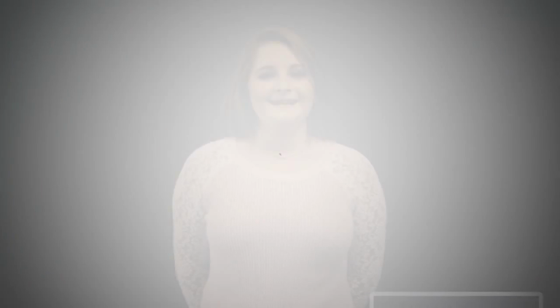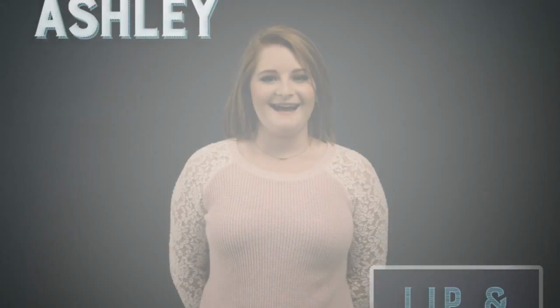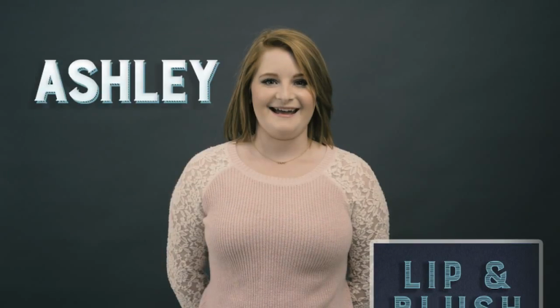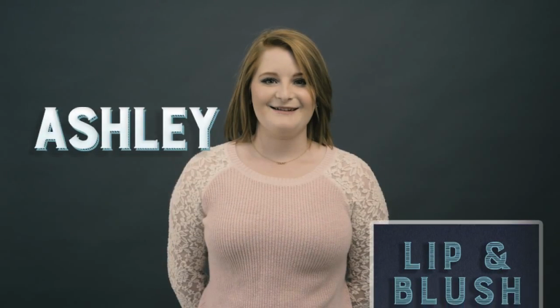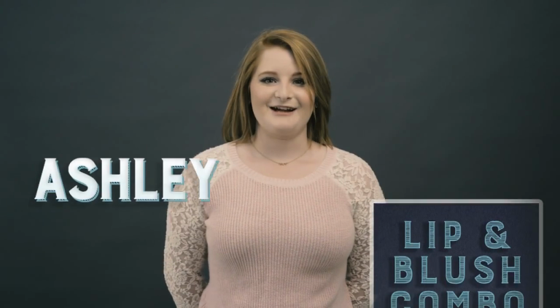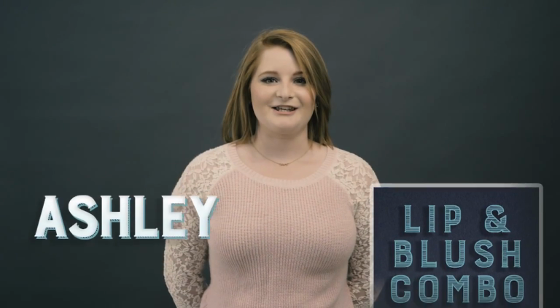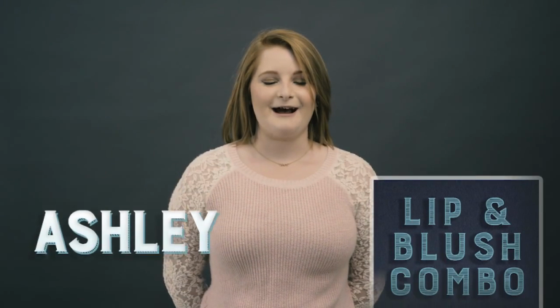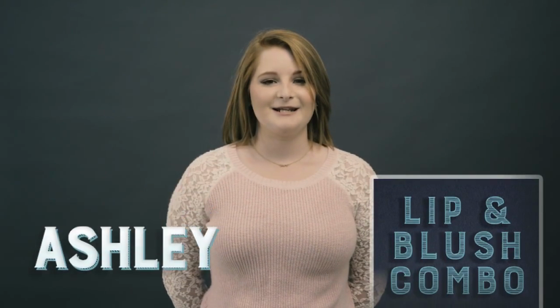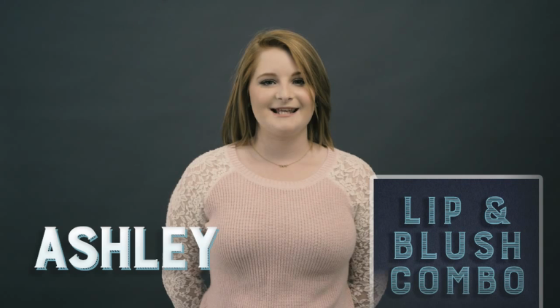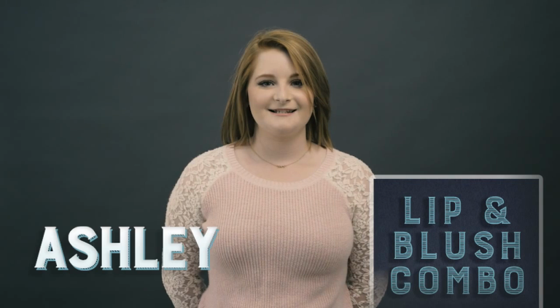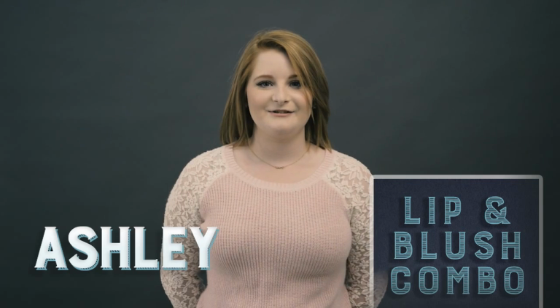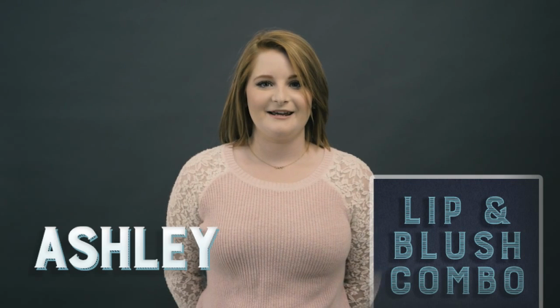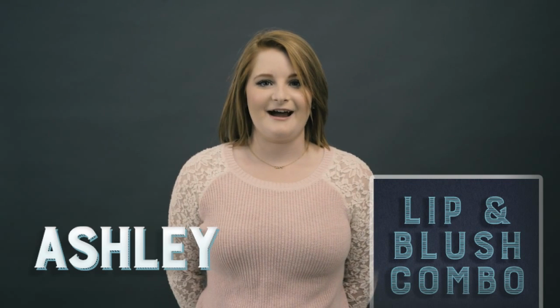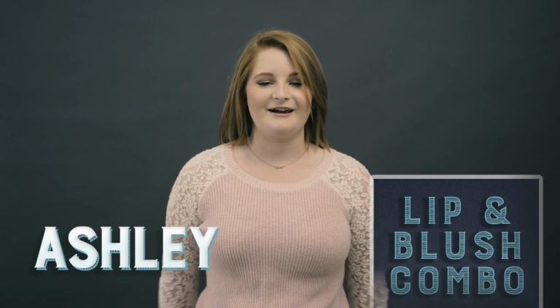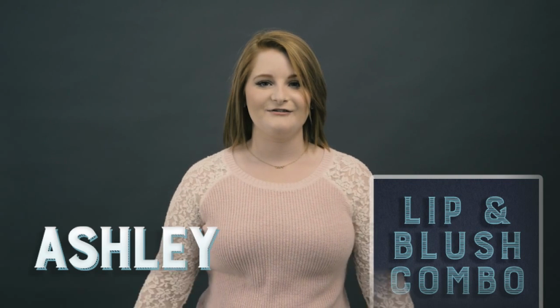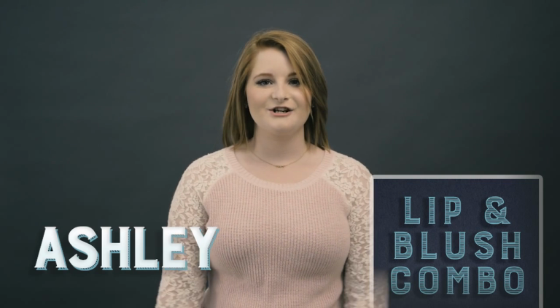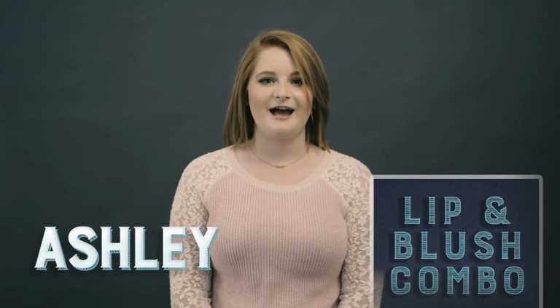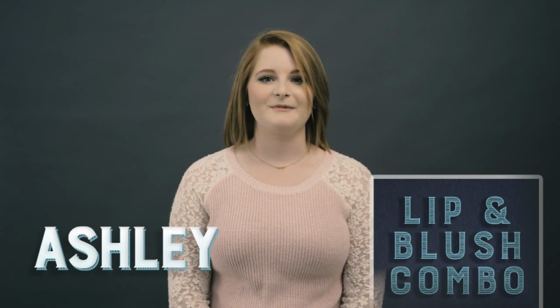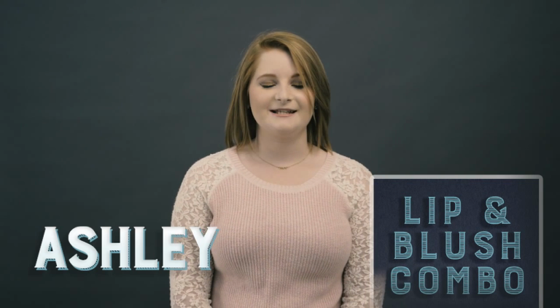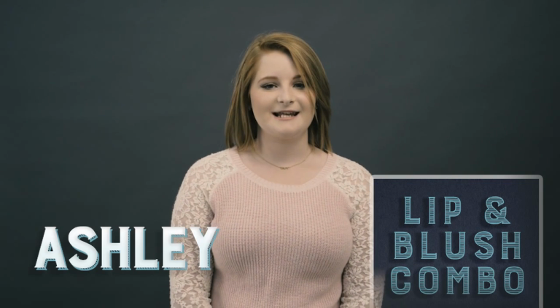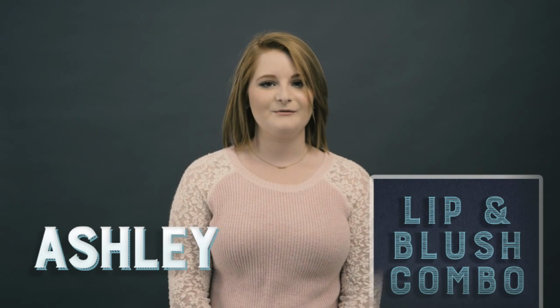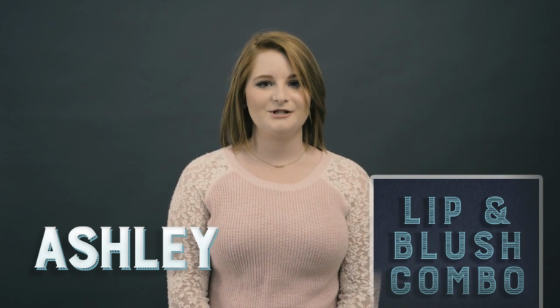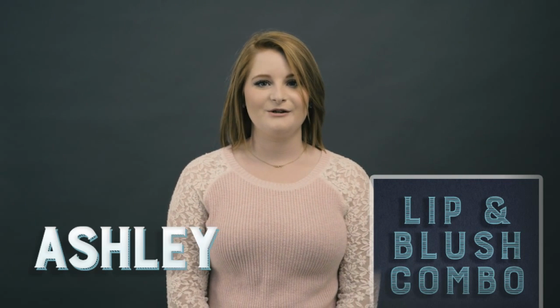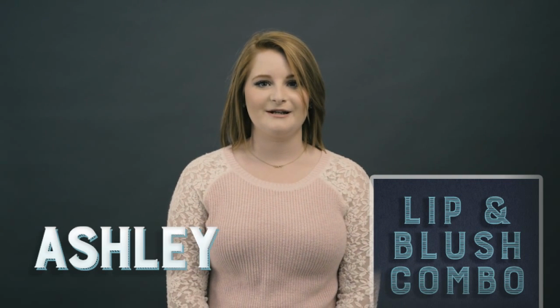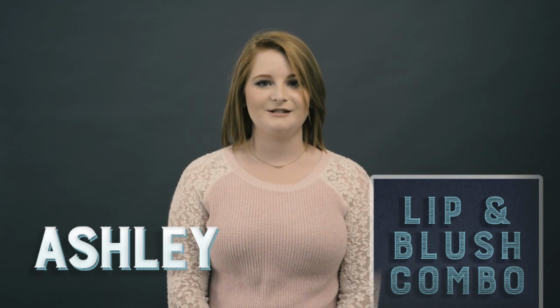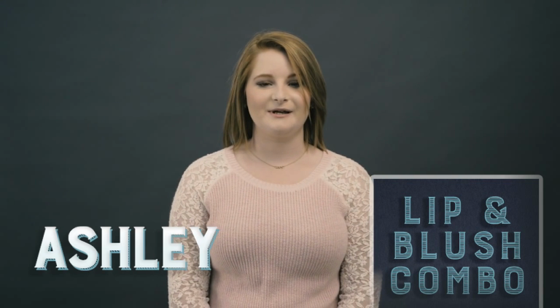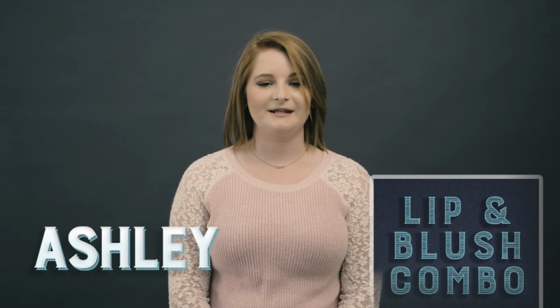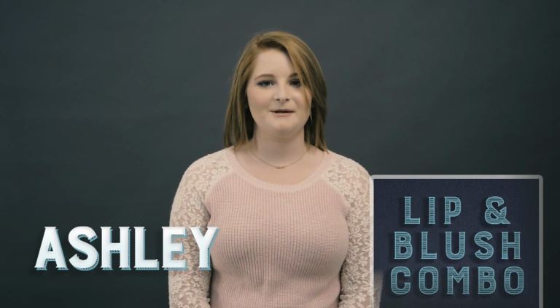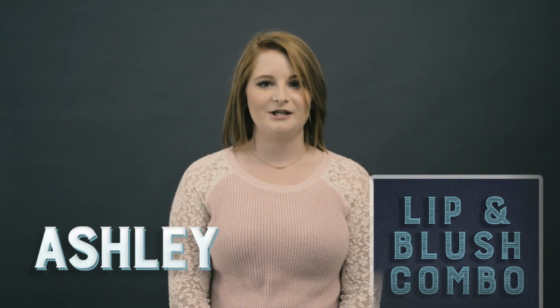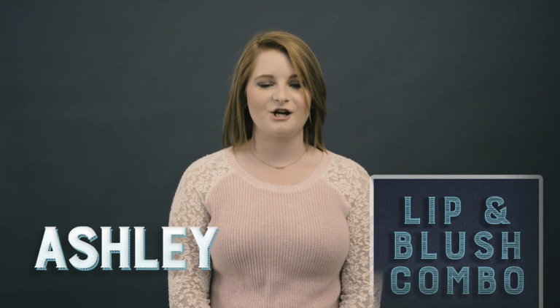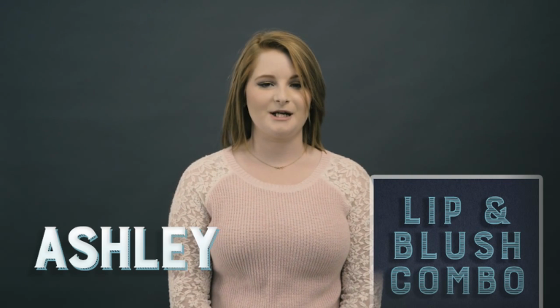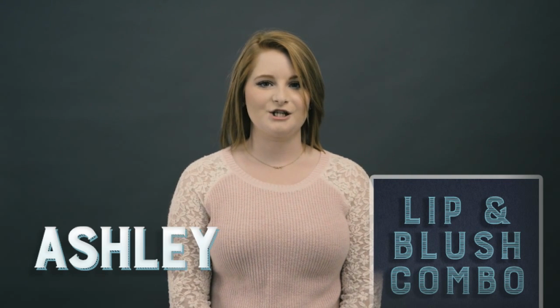Hi, I'm Ashley. I'm an esthetics student here at Eric Fisher Academy, and today I'll be showing you how to do a lip and blush combination.